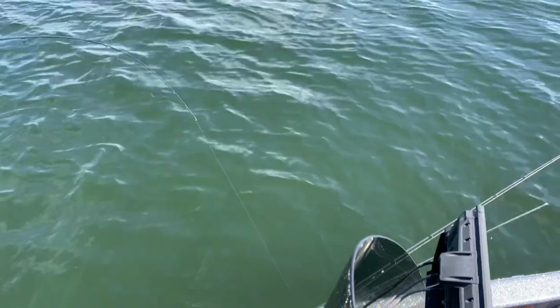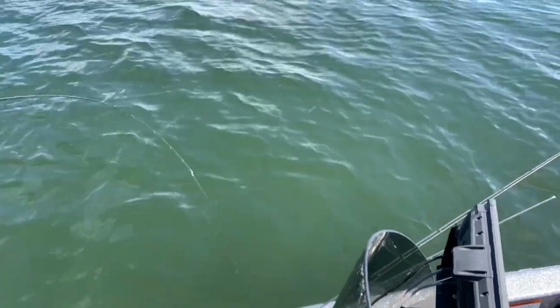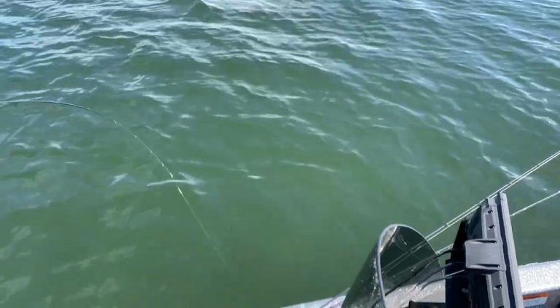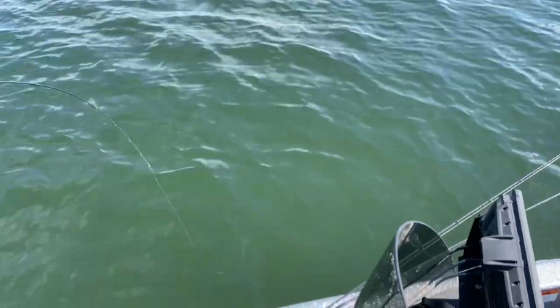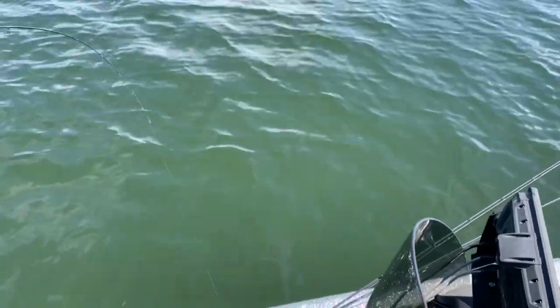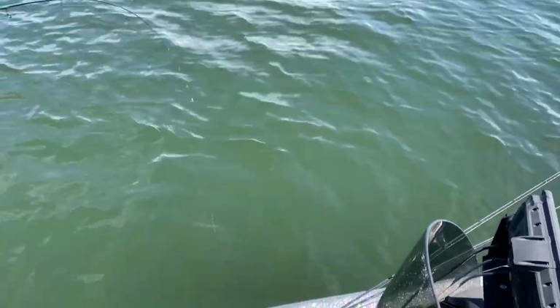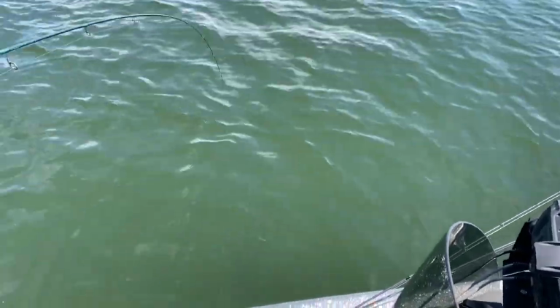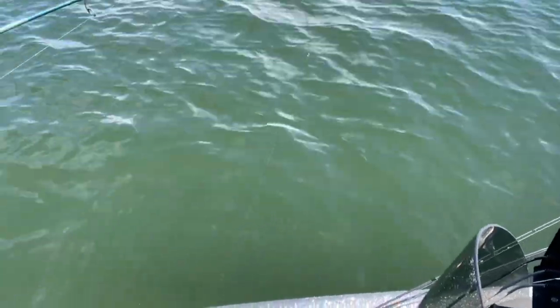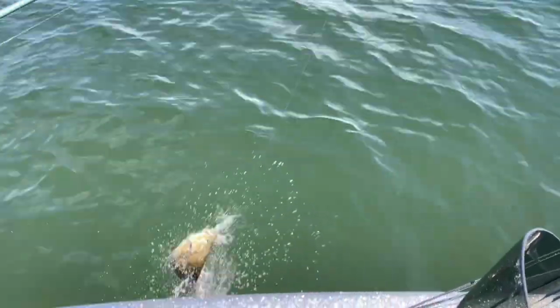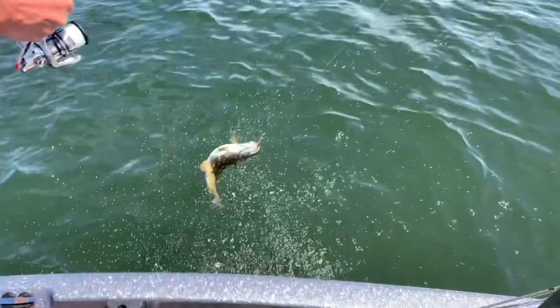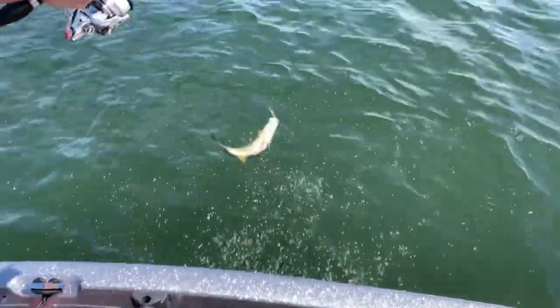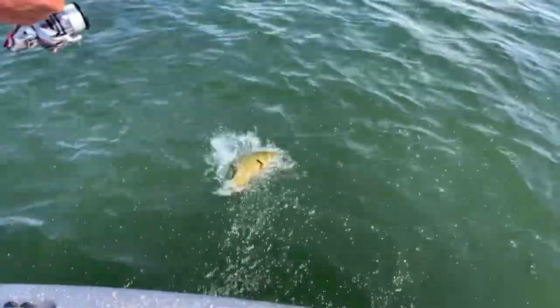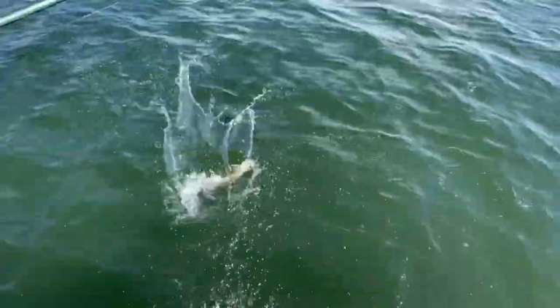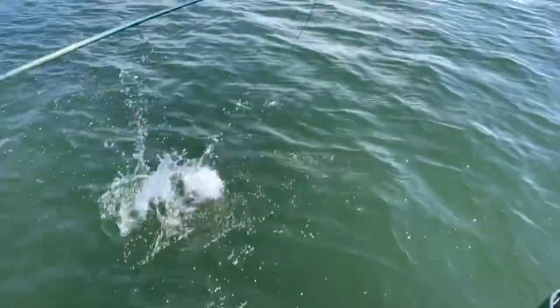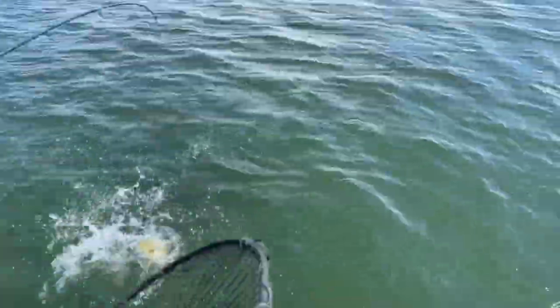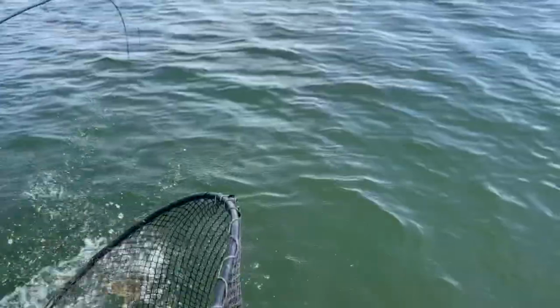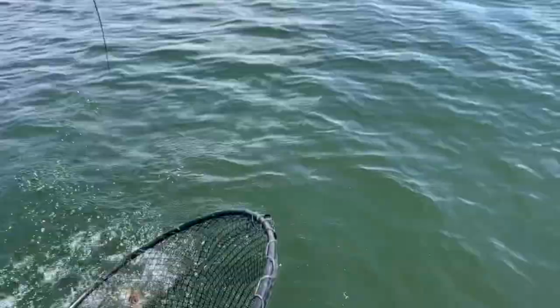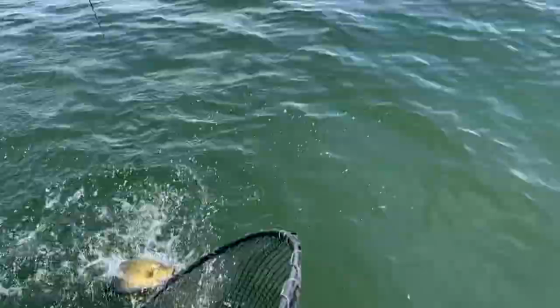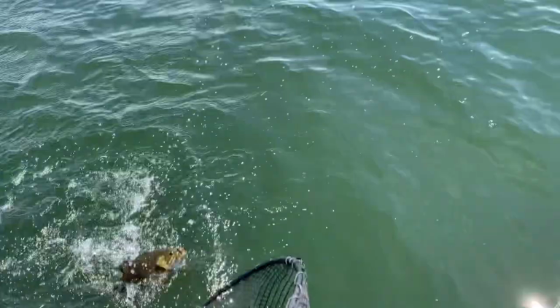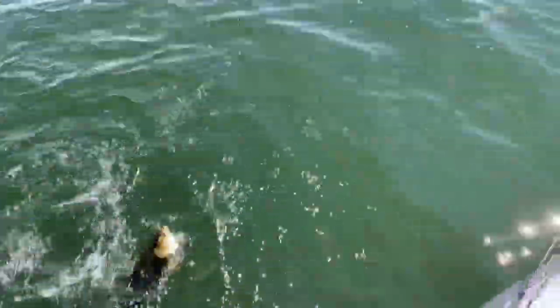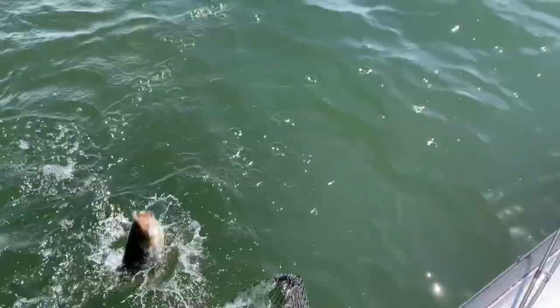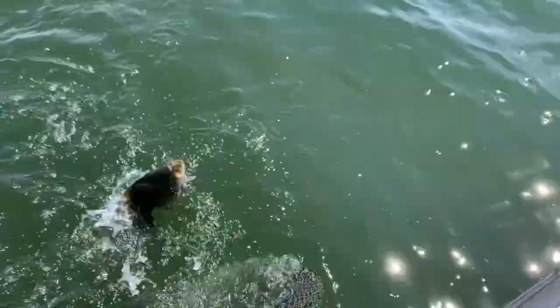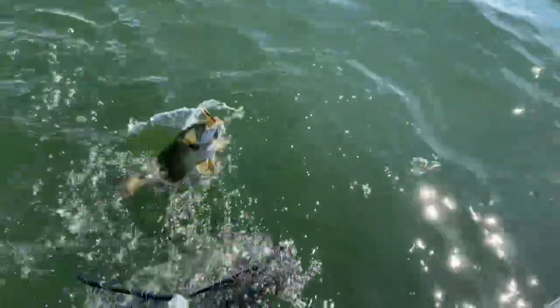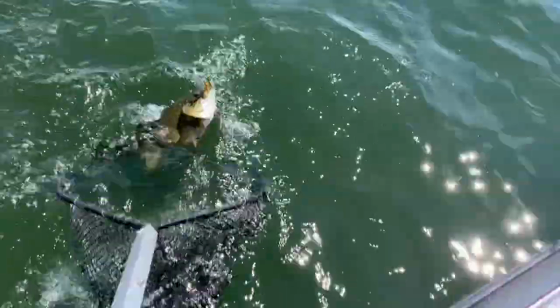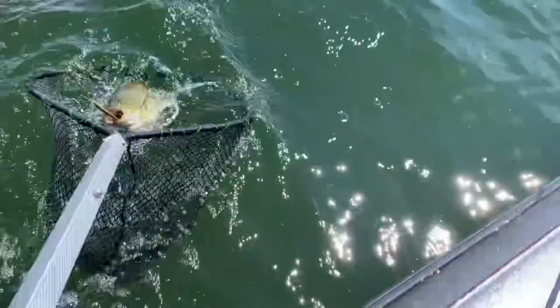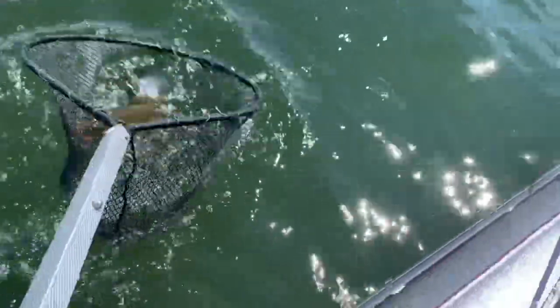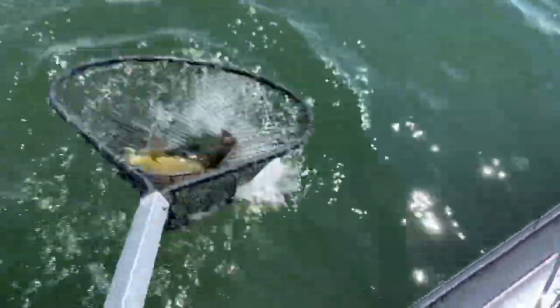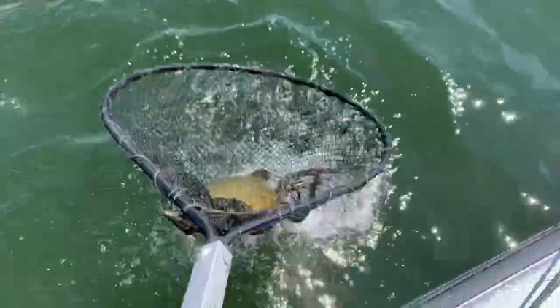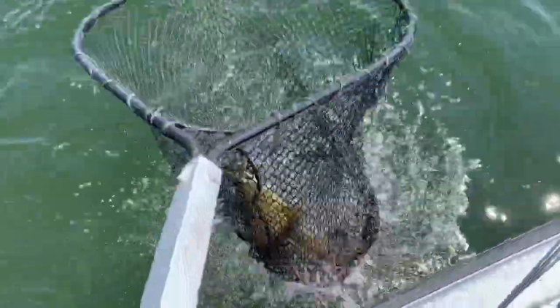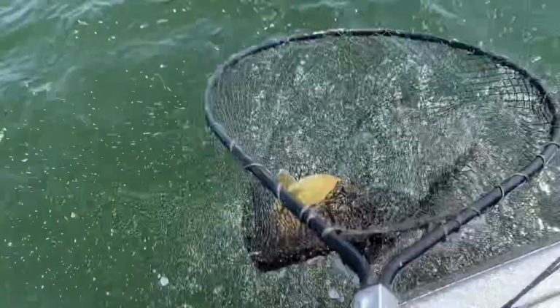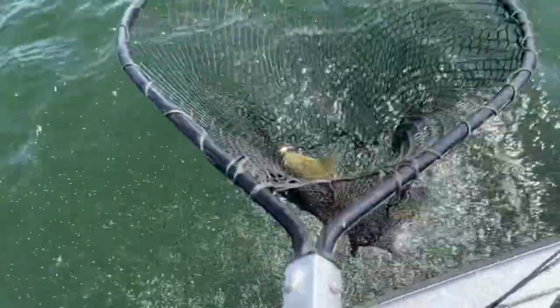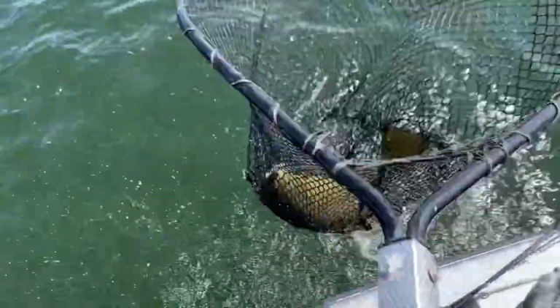Hey, it's Ryan with this week's Mille Lacs Fishing Report. It's mid-August and water temps are in the mid-70s.